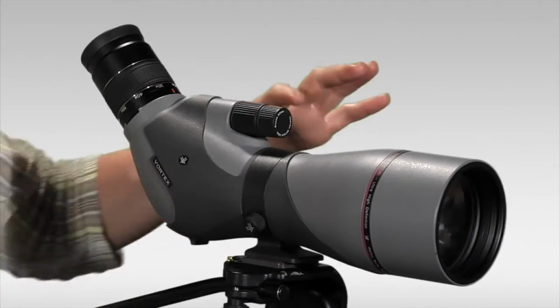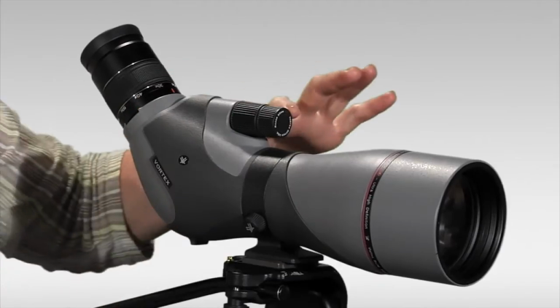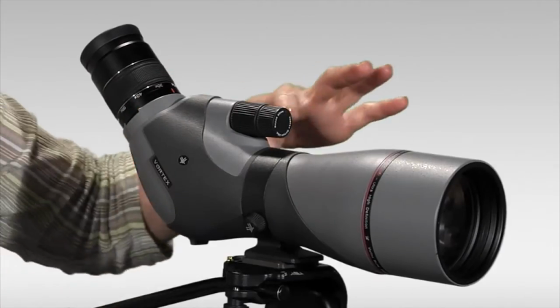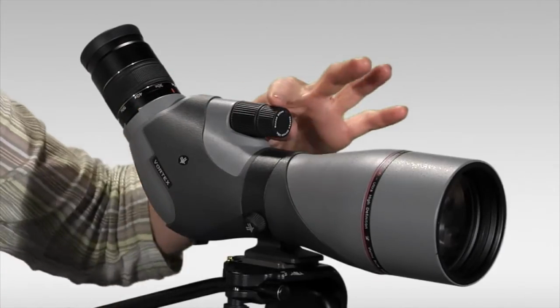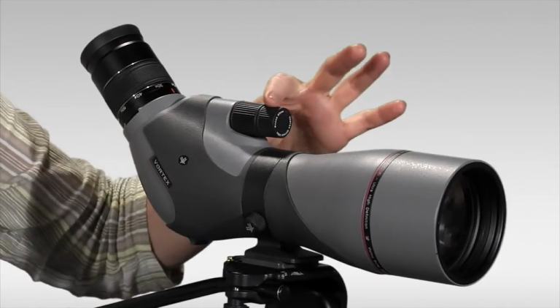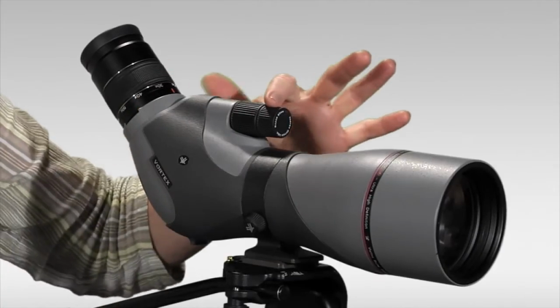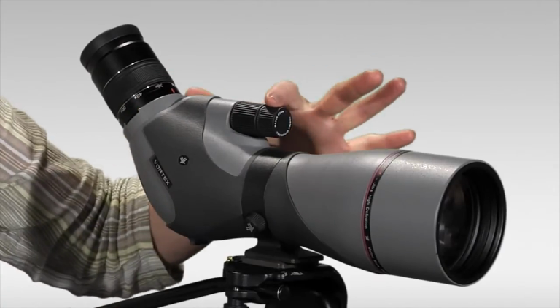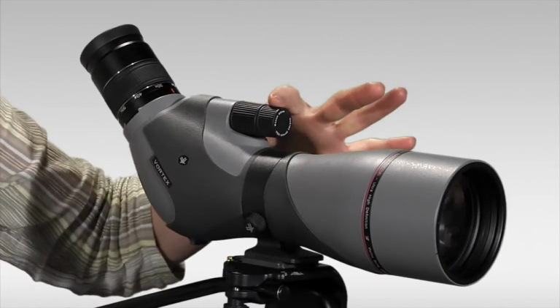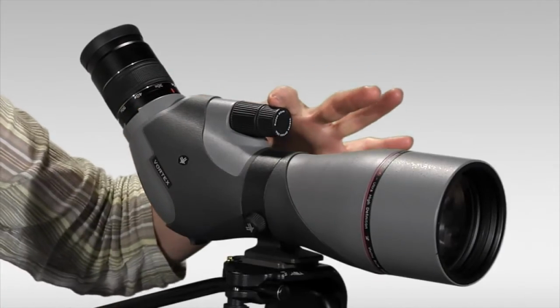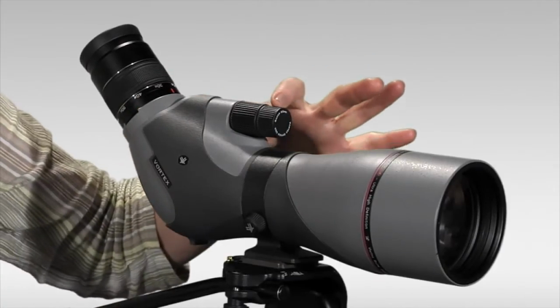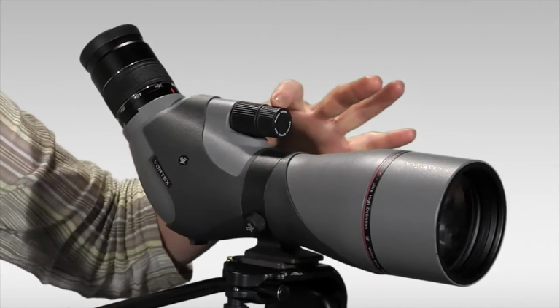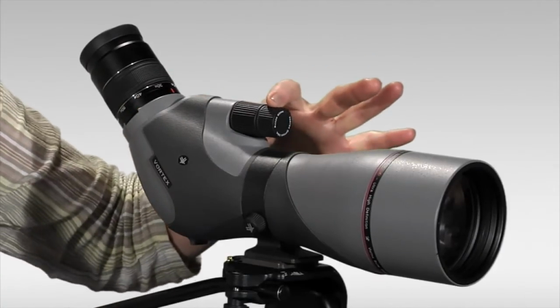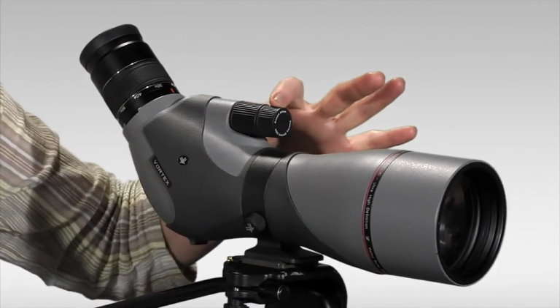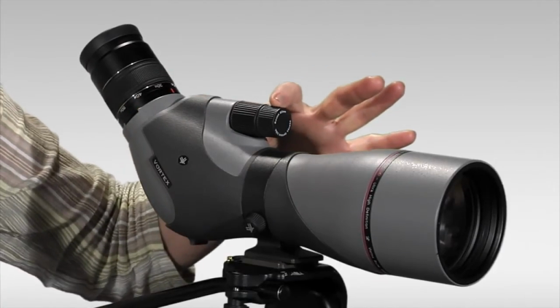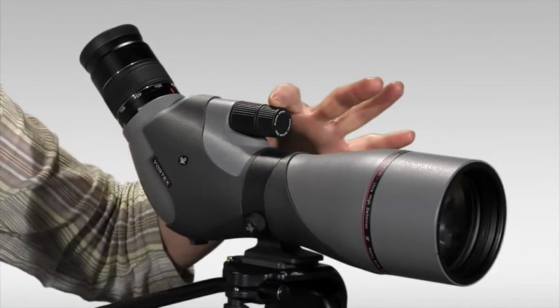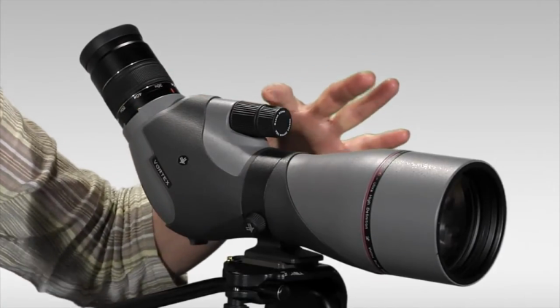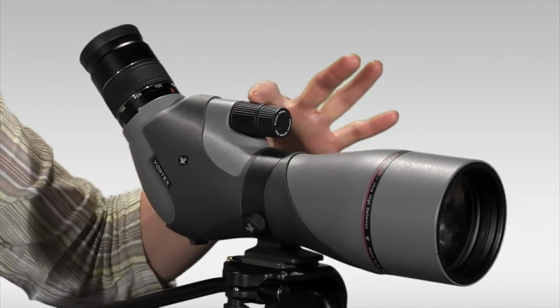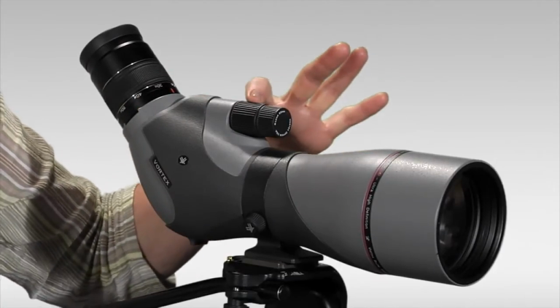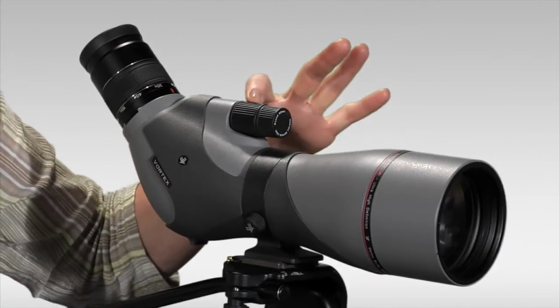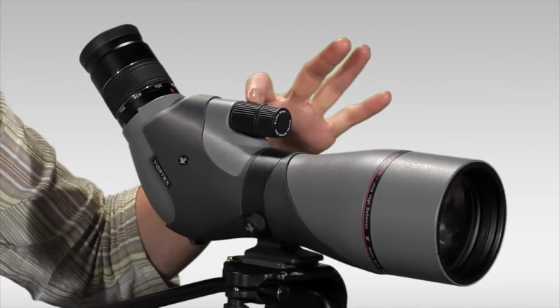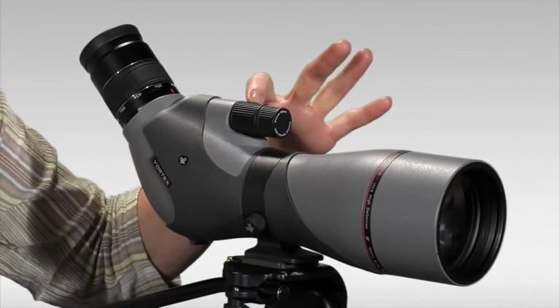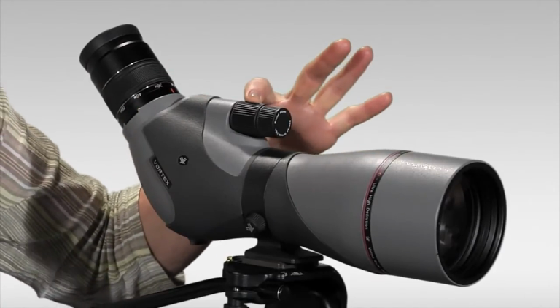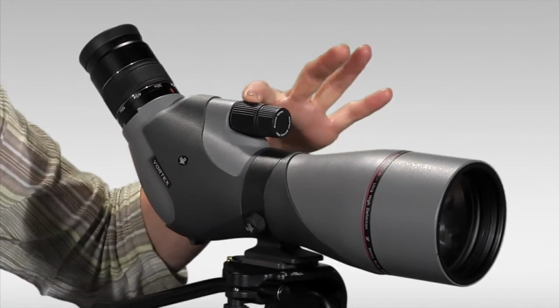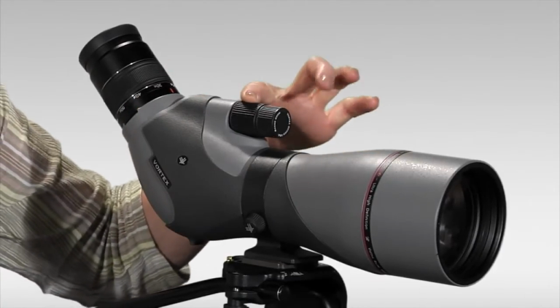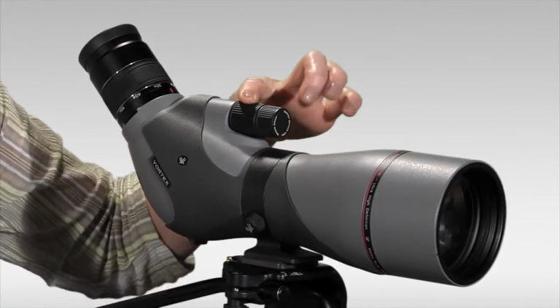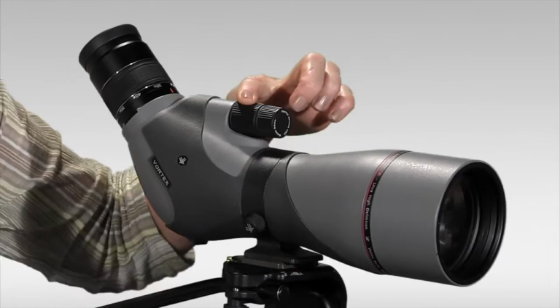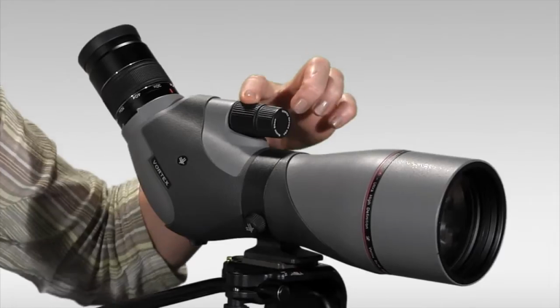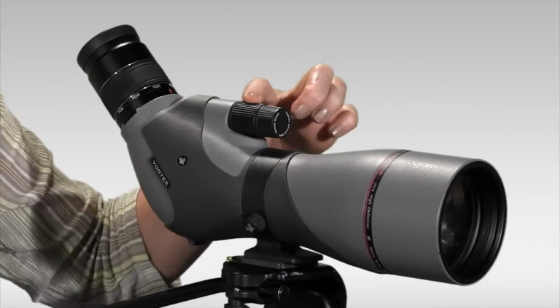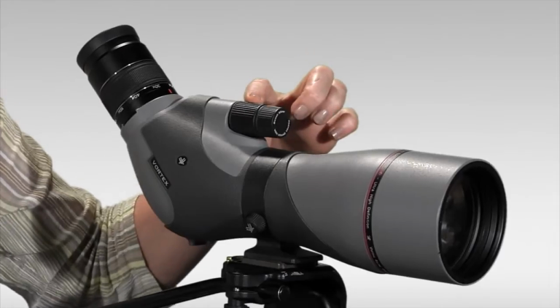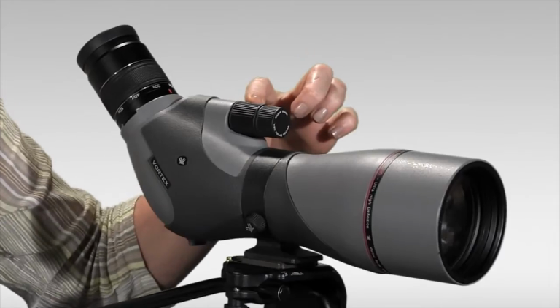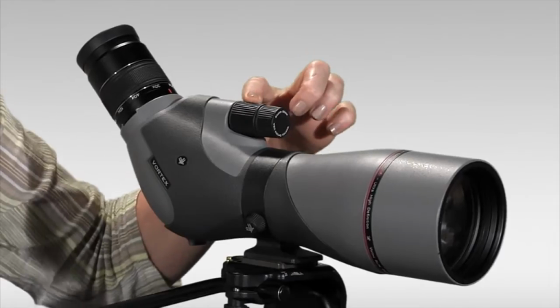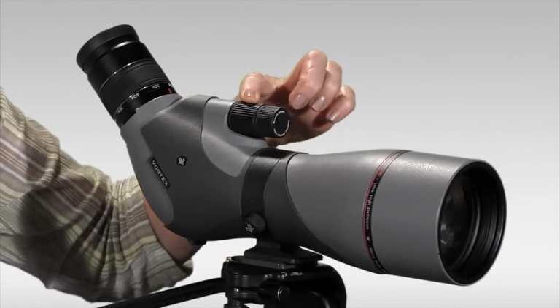Here we have the focus wheel — the fine focus in front and the coarse or rapid focus in back.